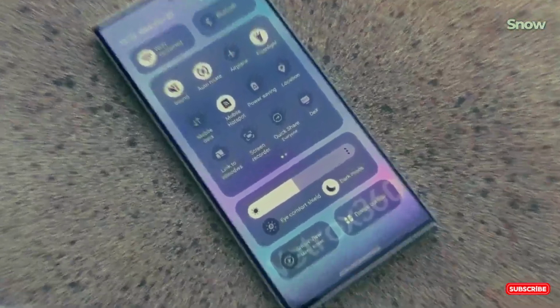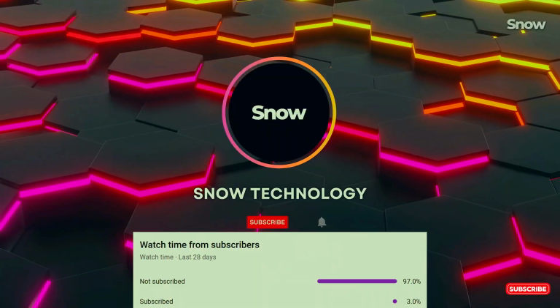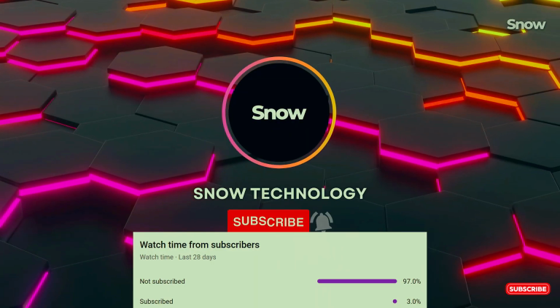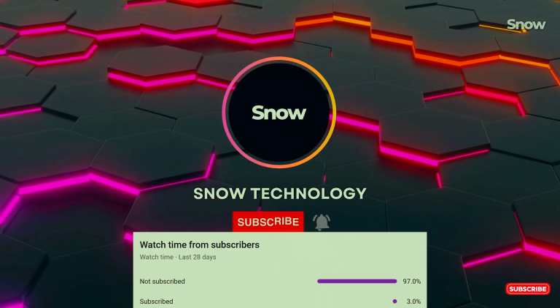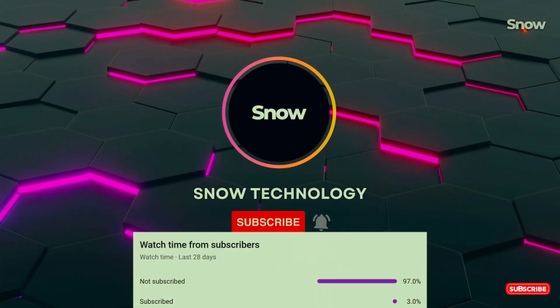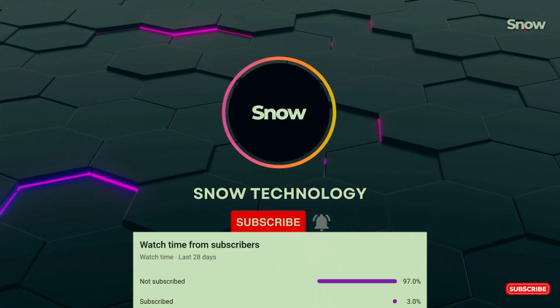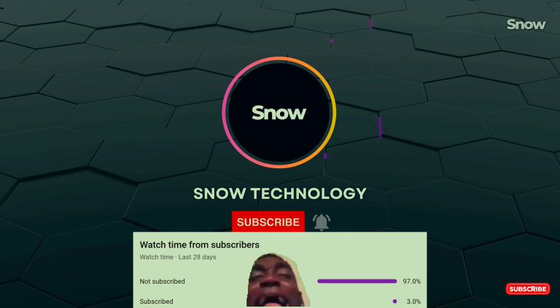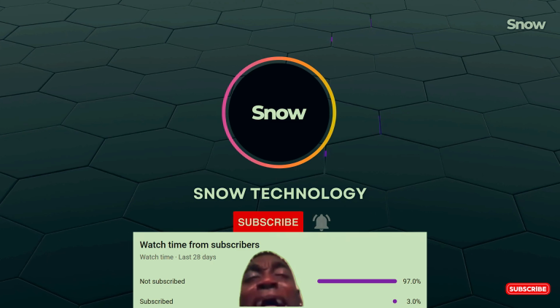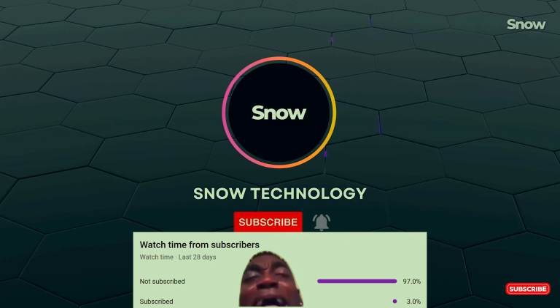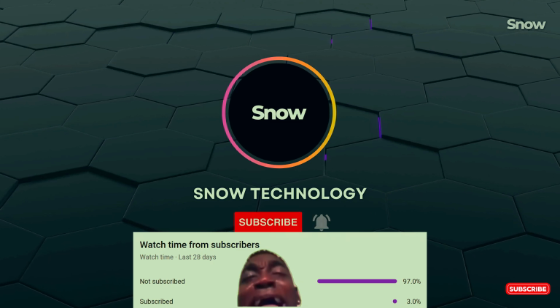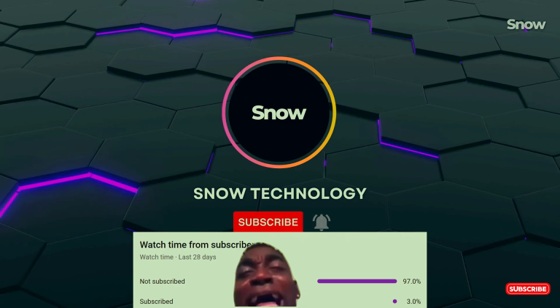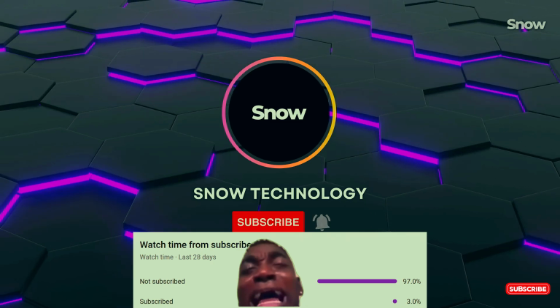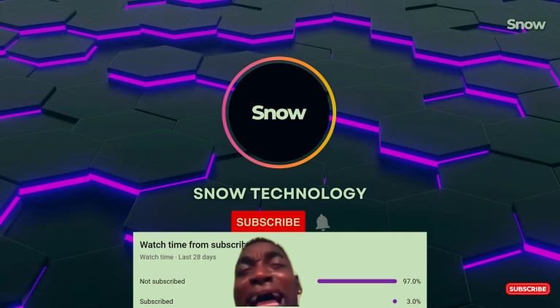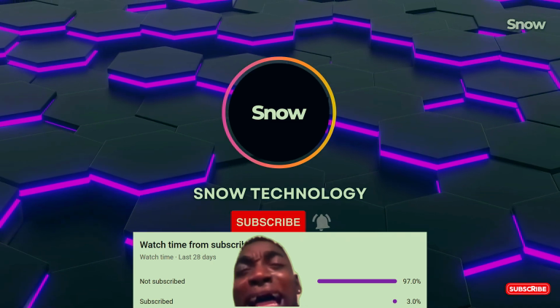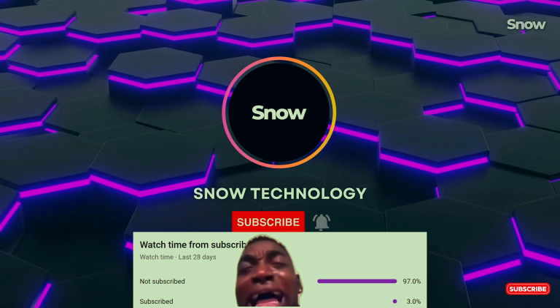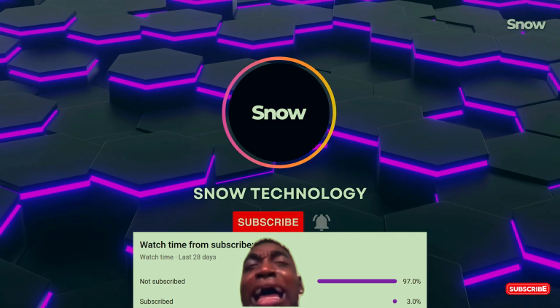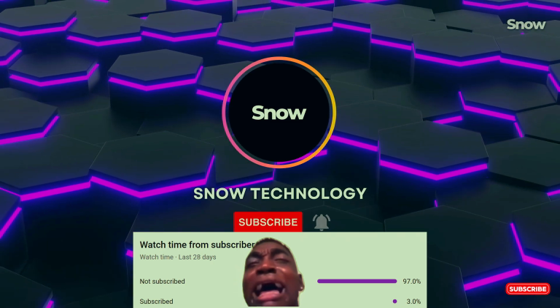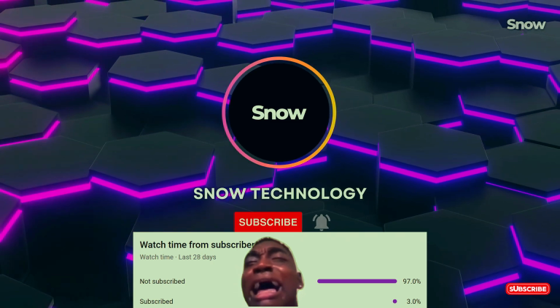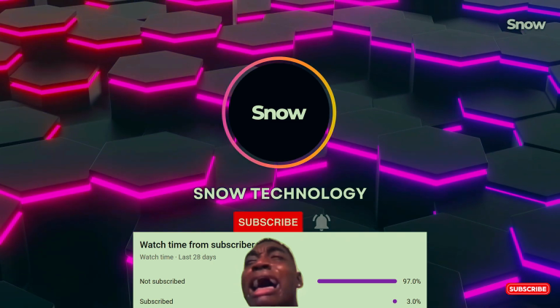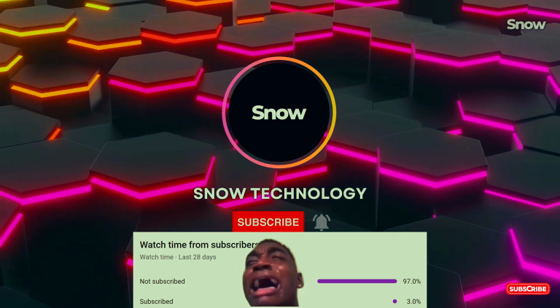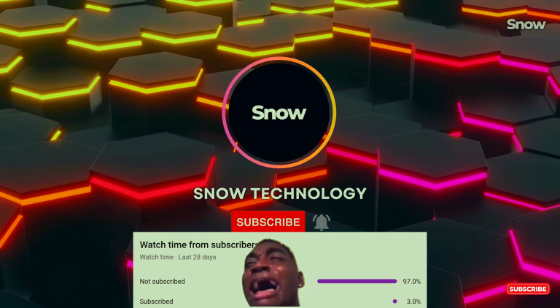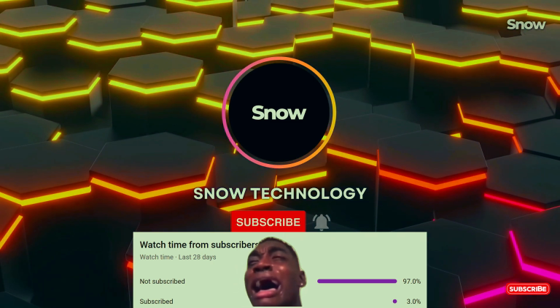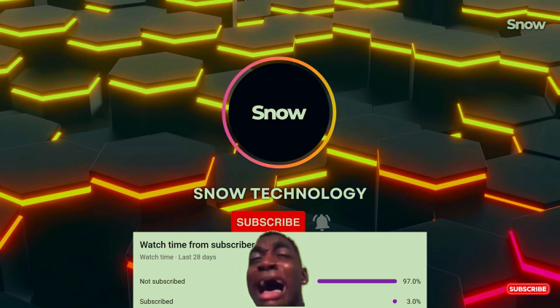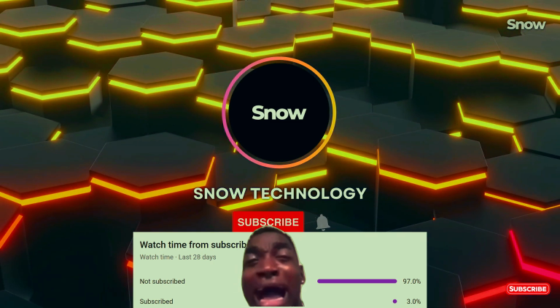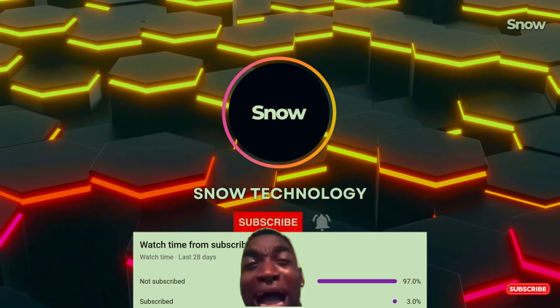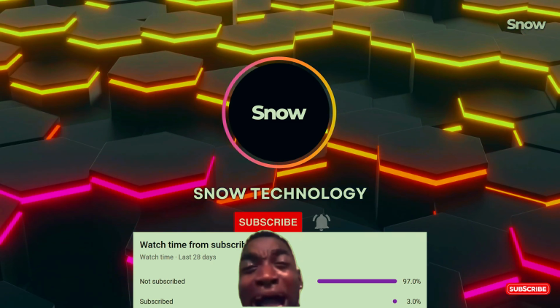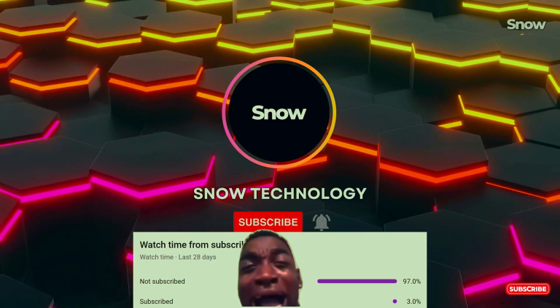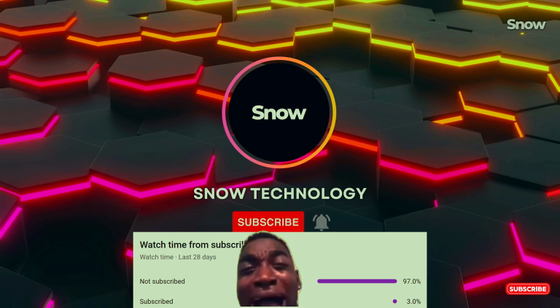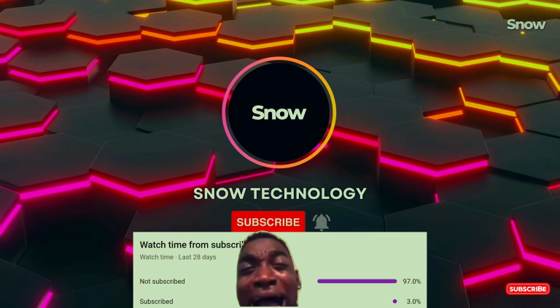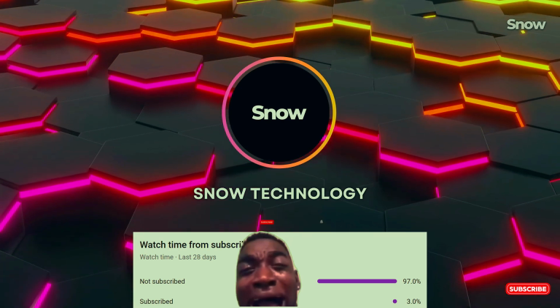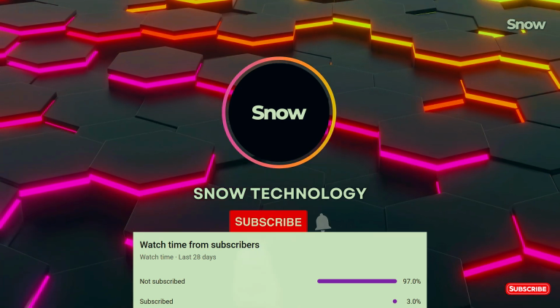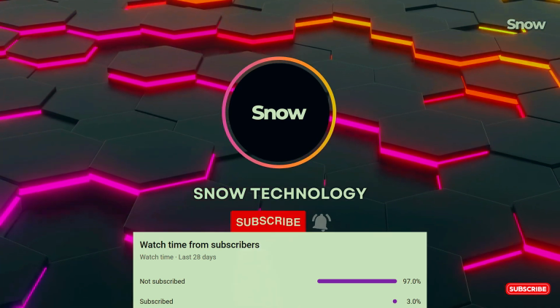Don't forget to hit the like and subscribe button if you found this video informative, and comment below — we love hearing from you.